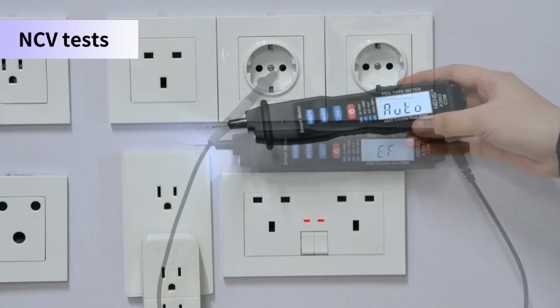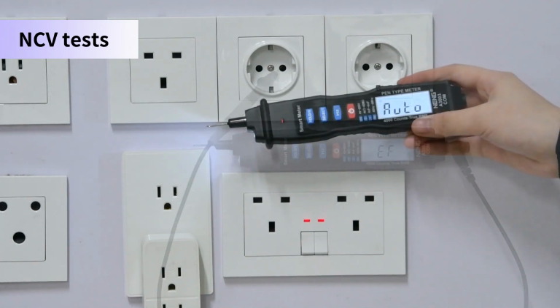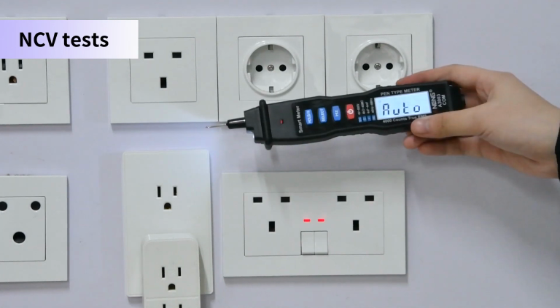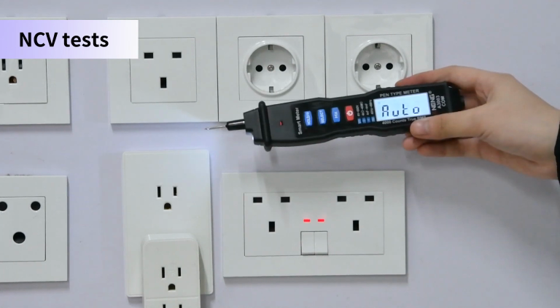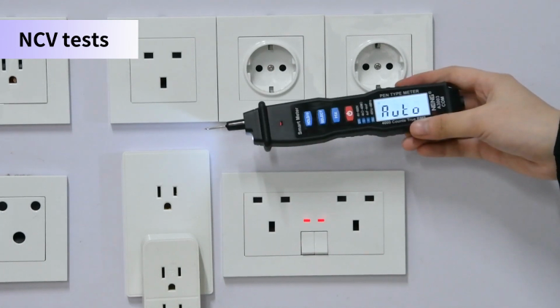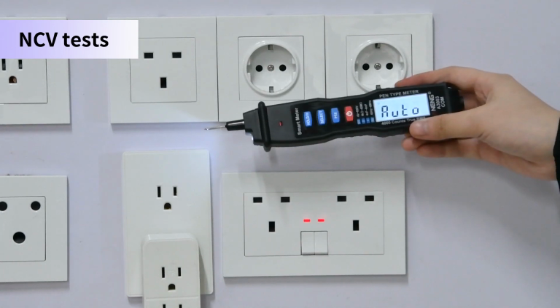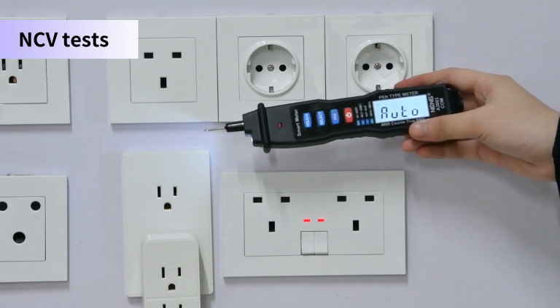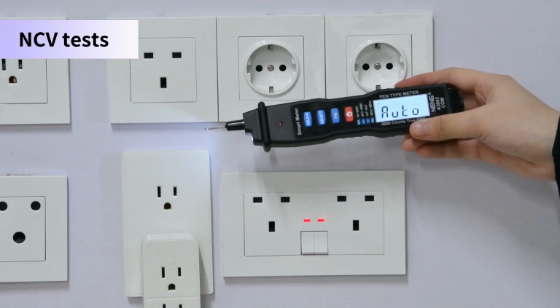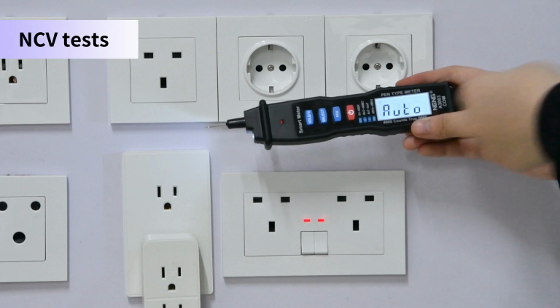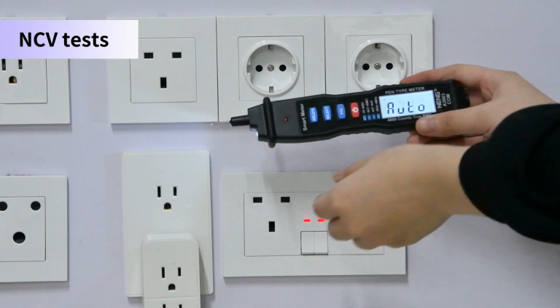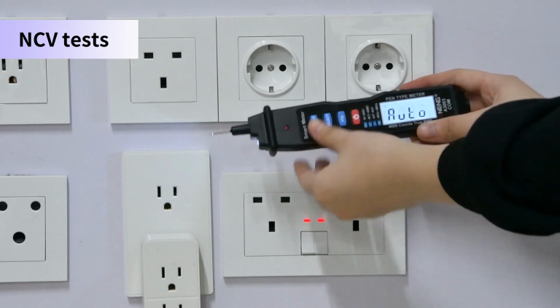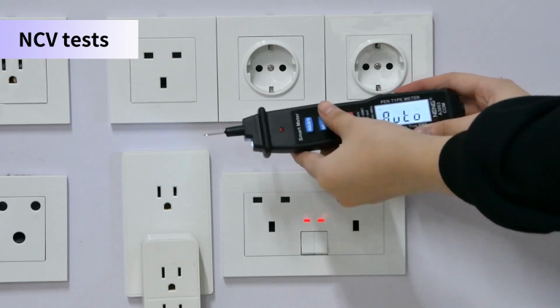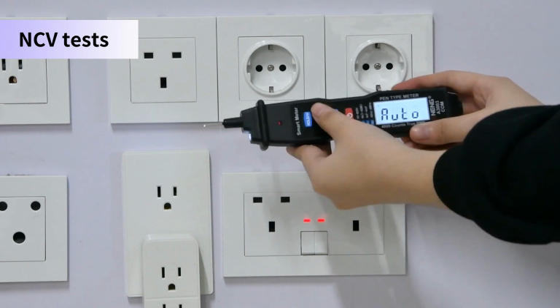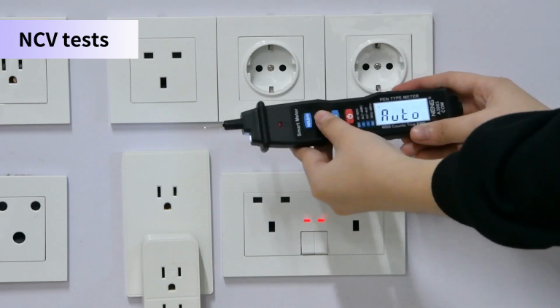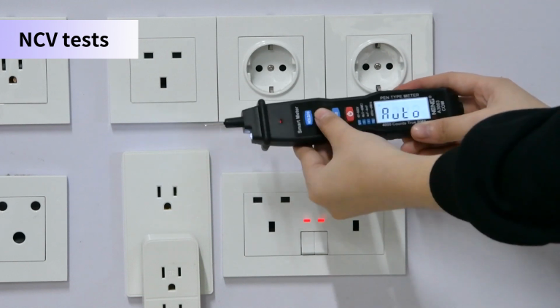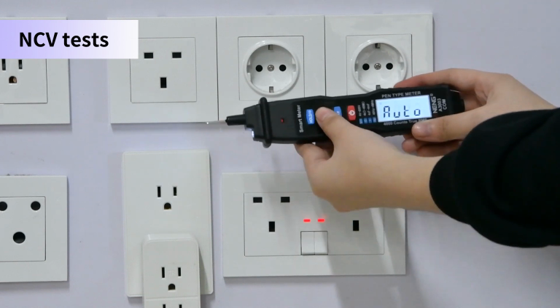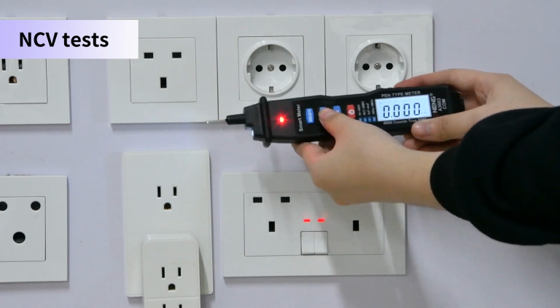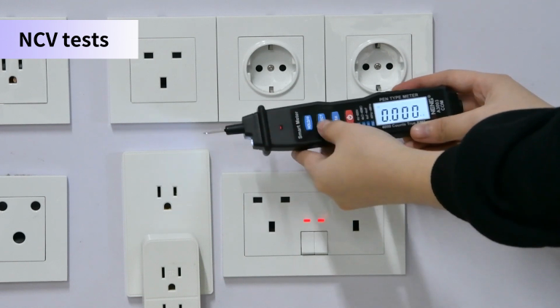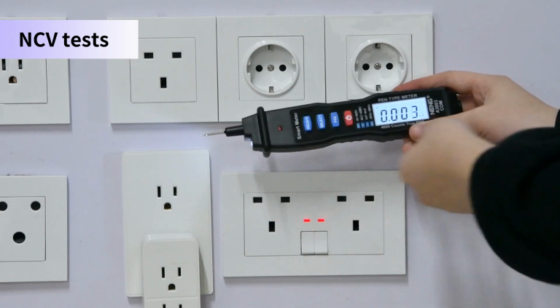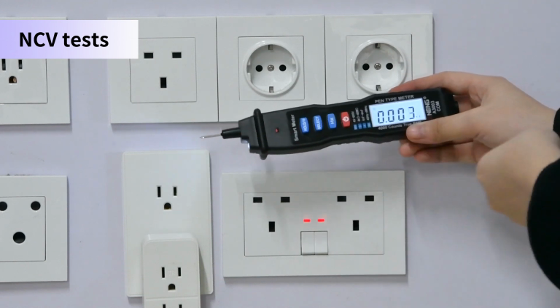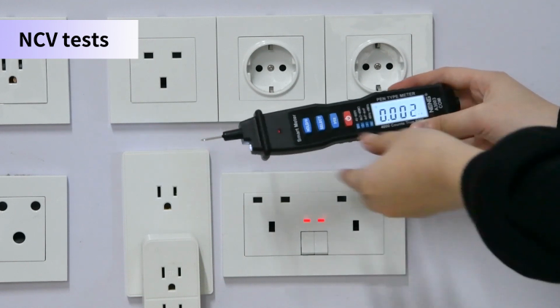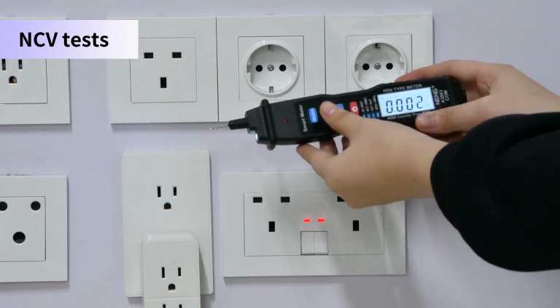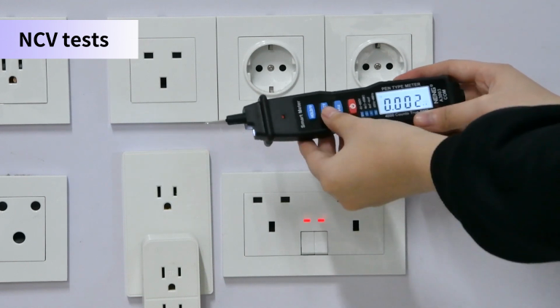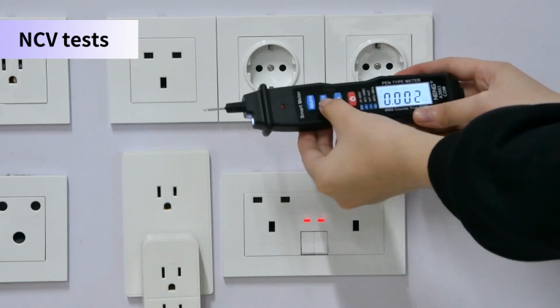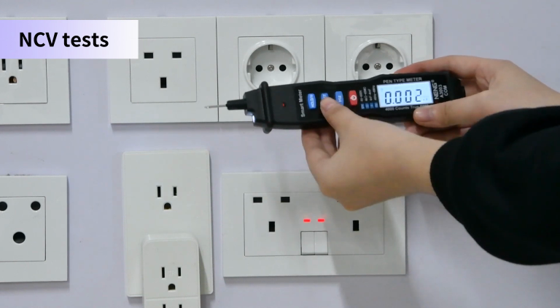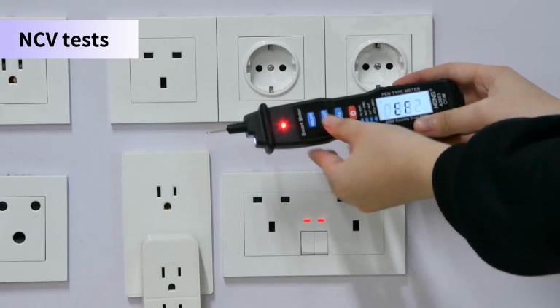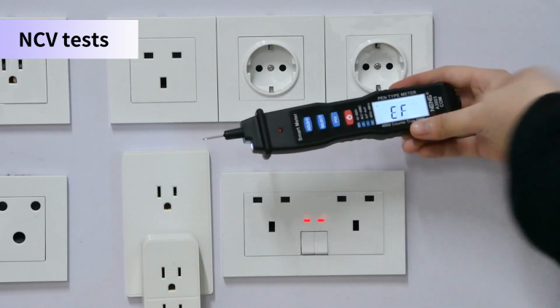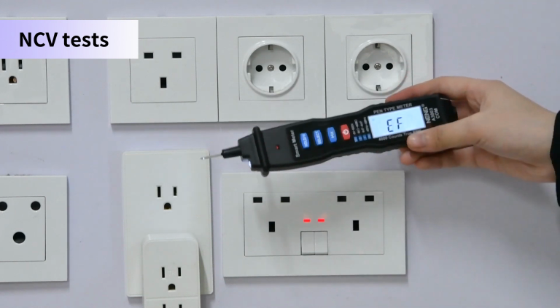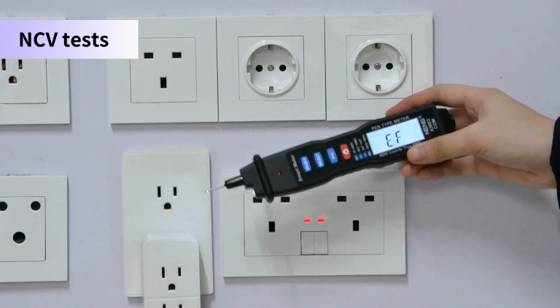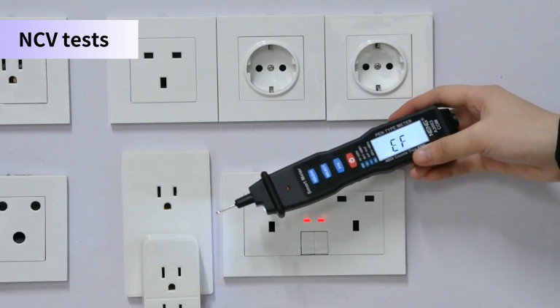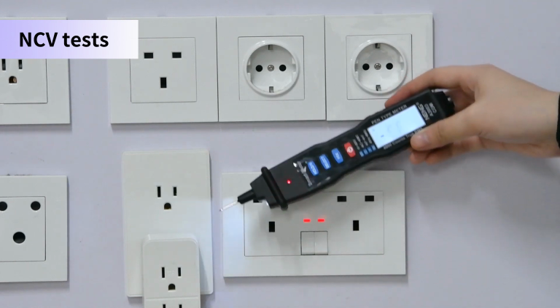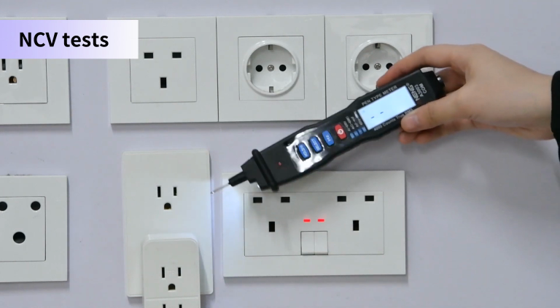NCV detection: when close to the insertion, it will emit a drip drip sound.